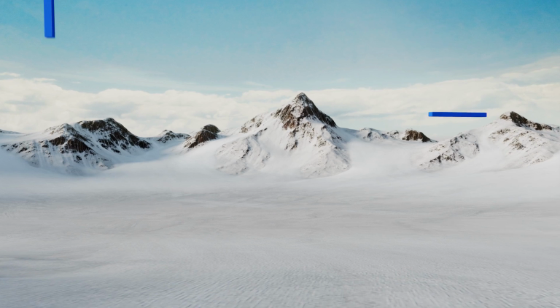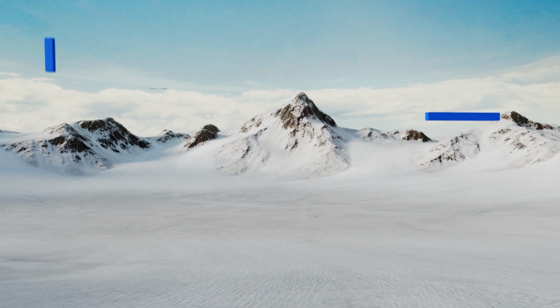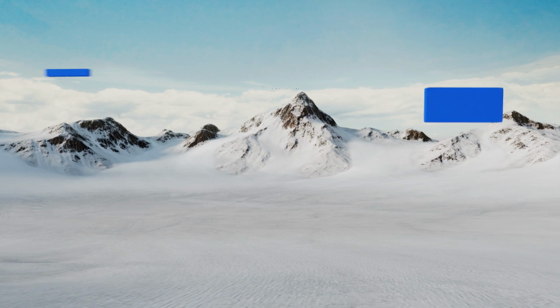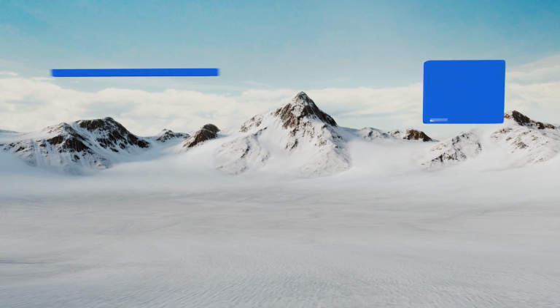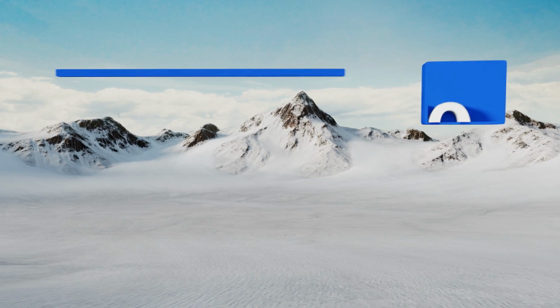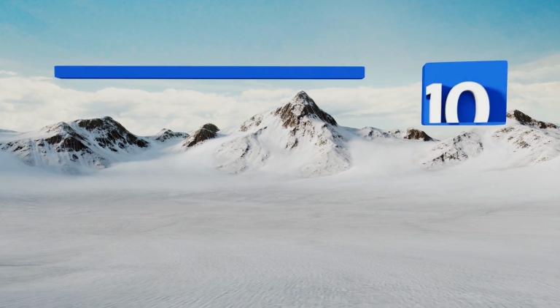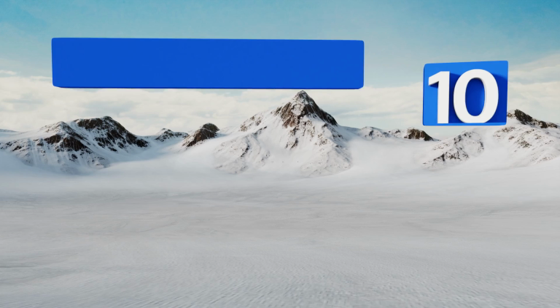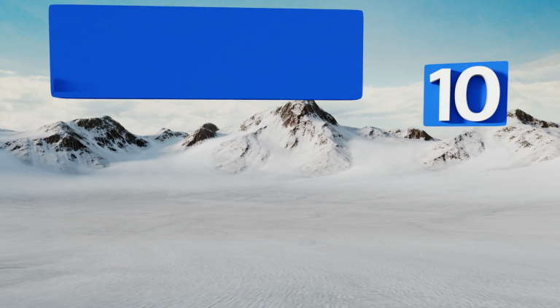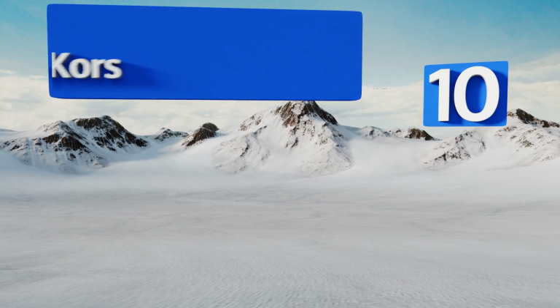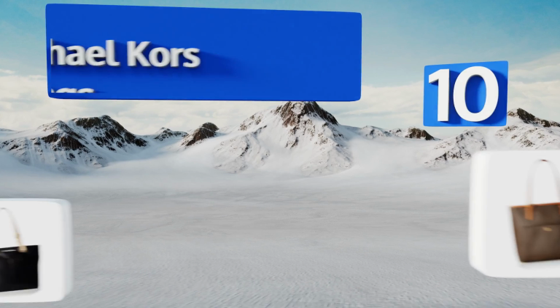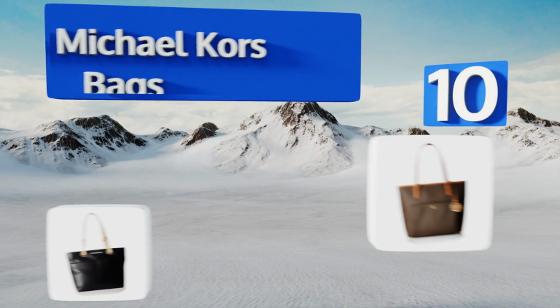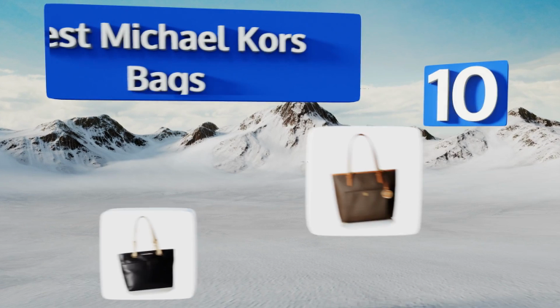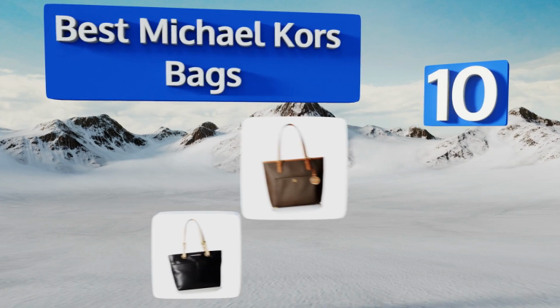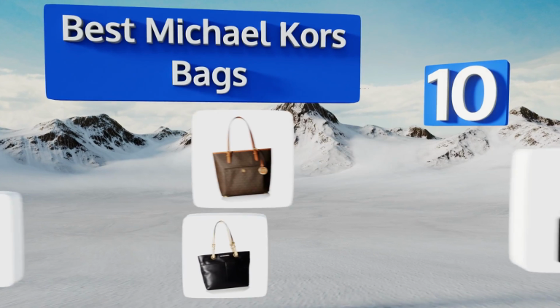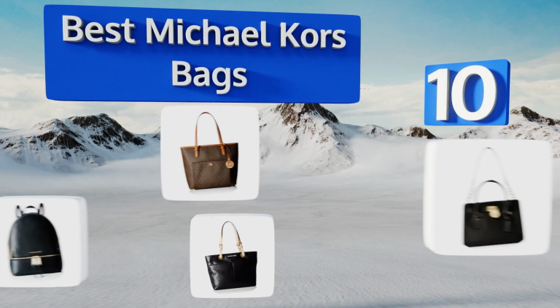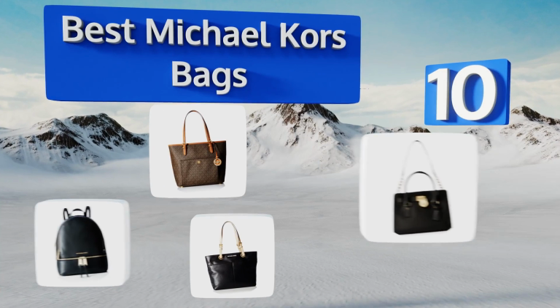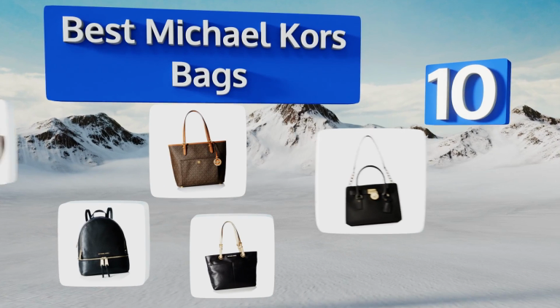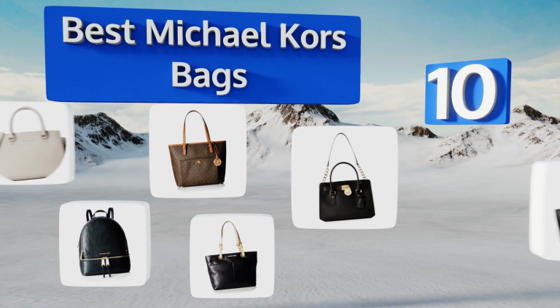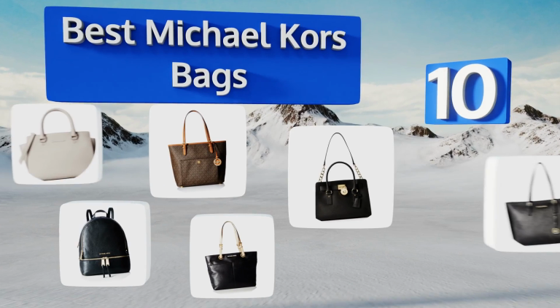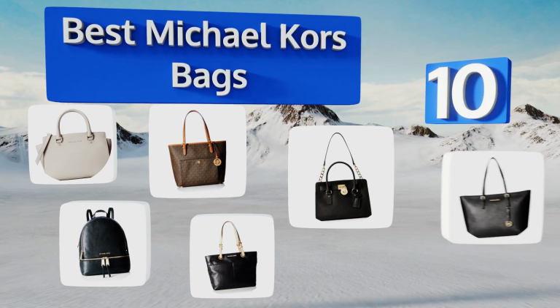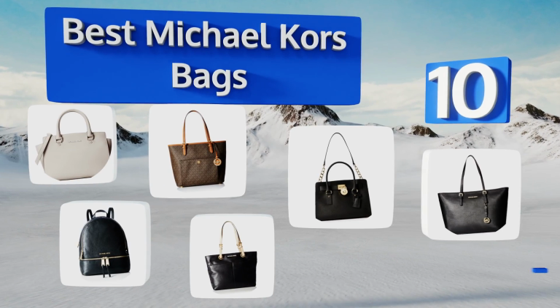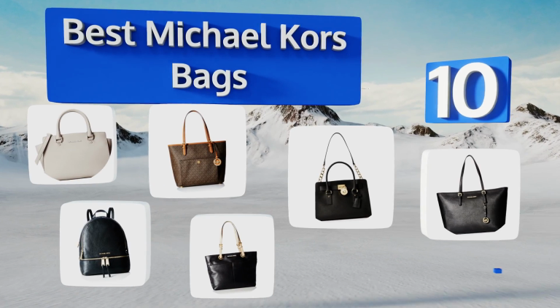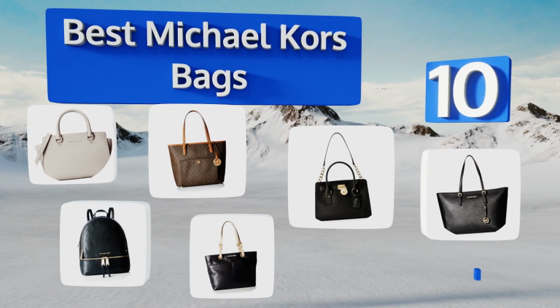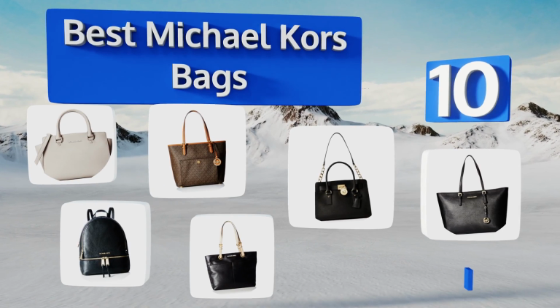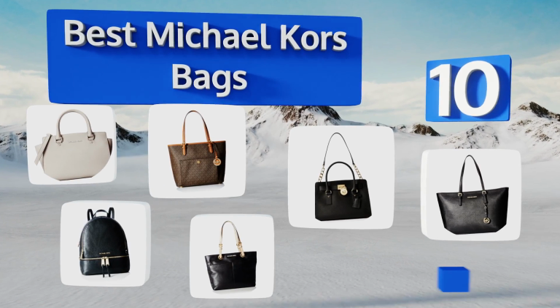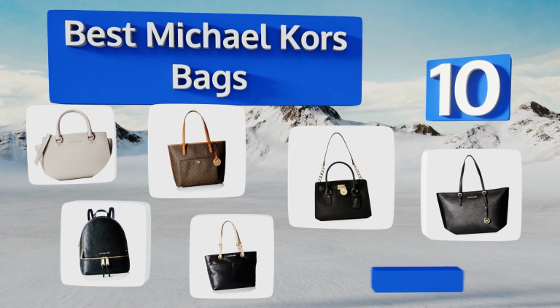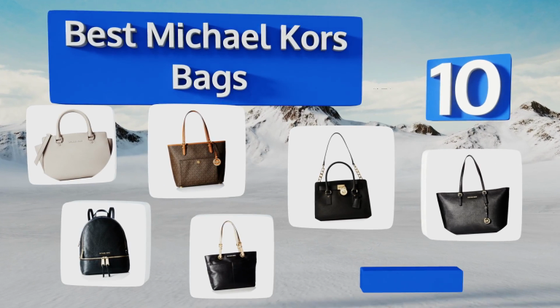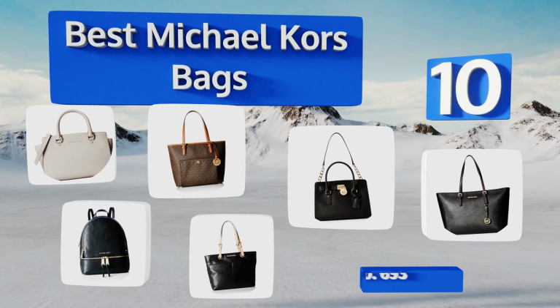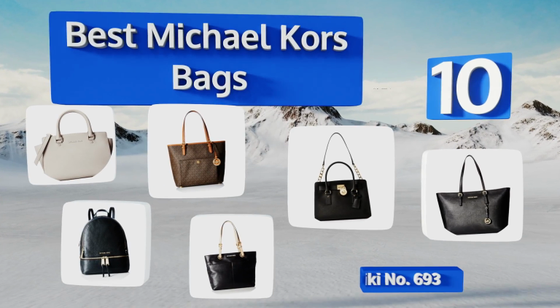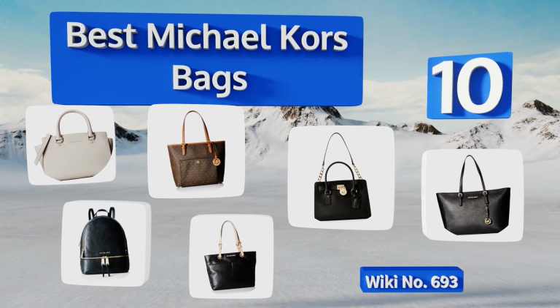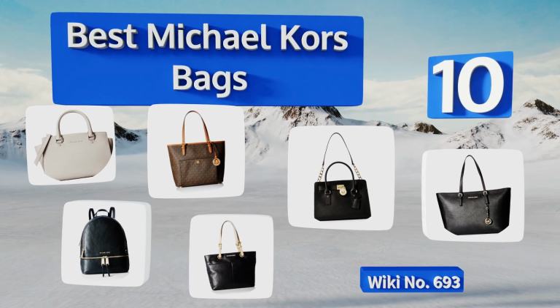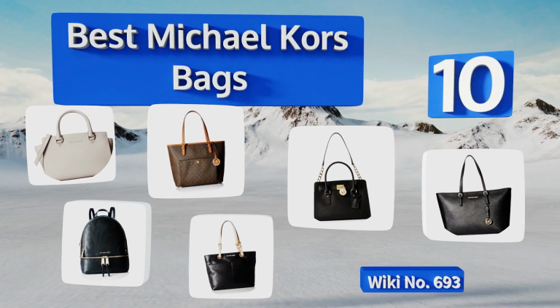EasyVid presents the 10 best Michael Kors bags. Let's get started with the list.